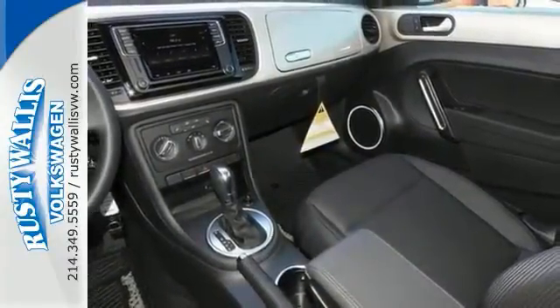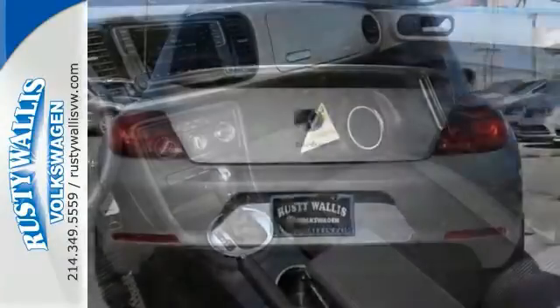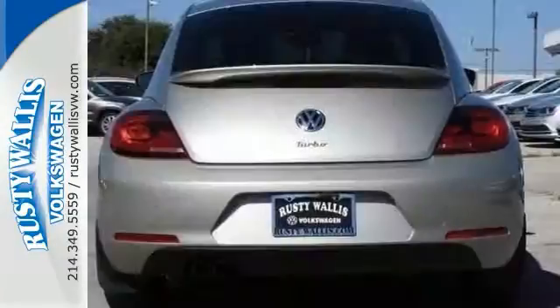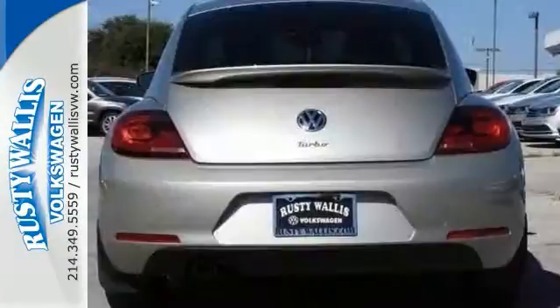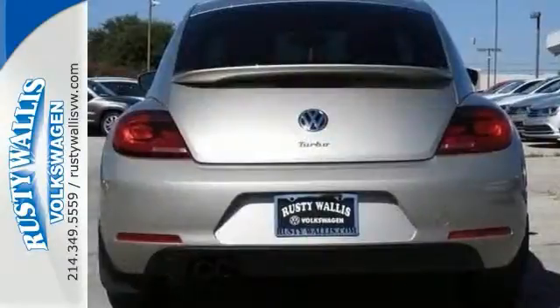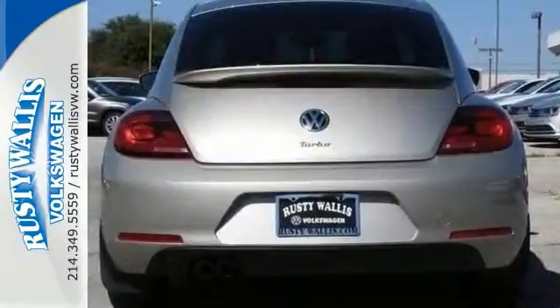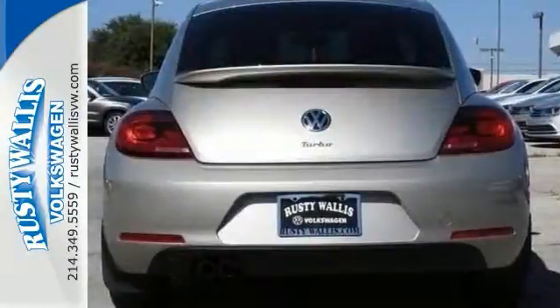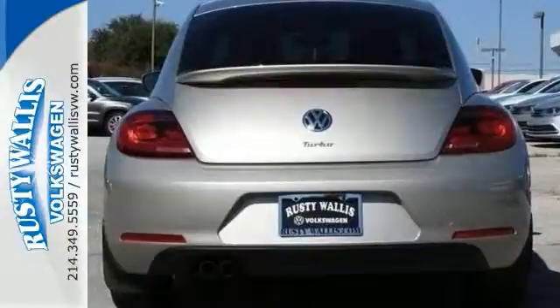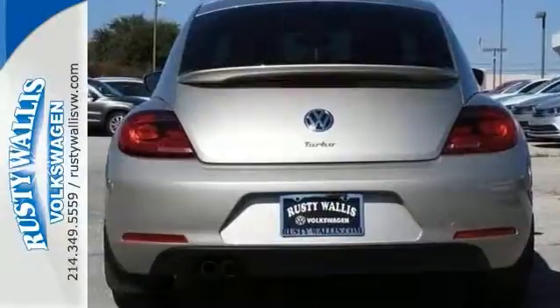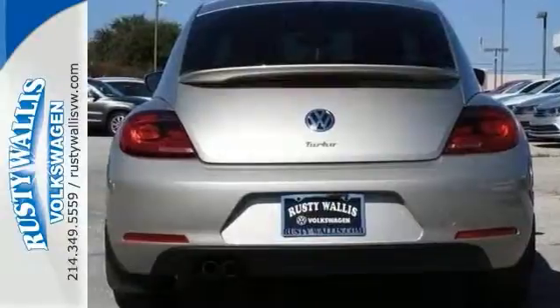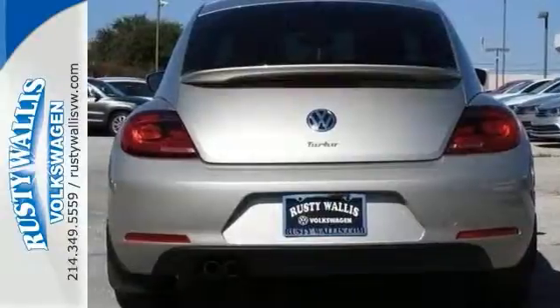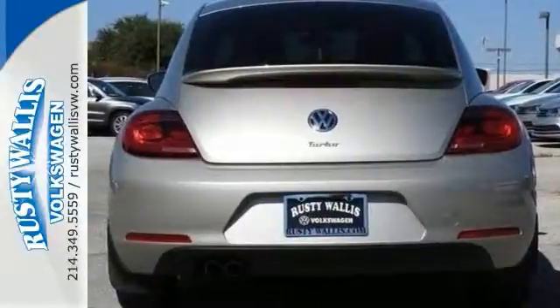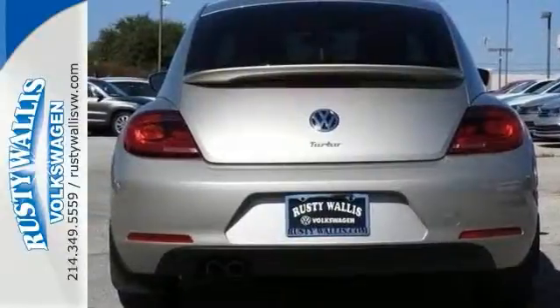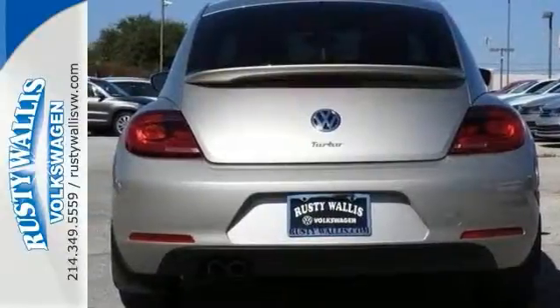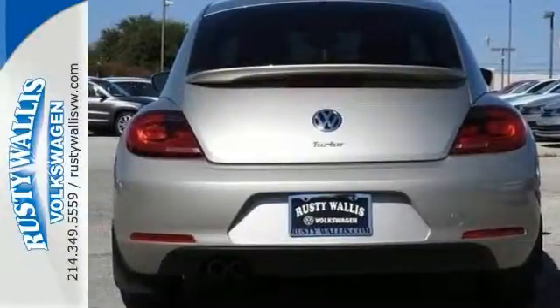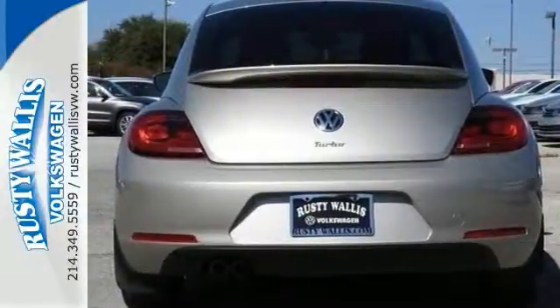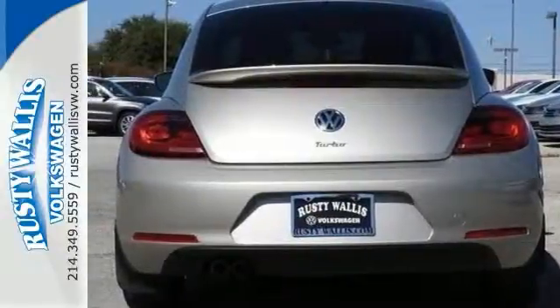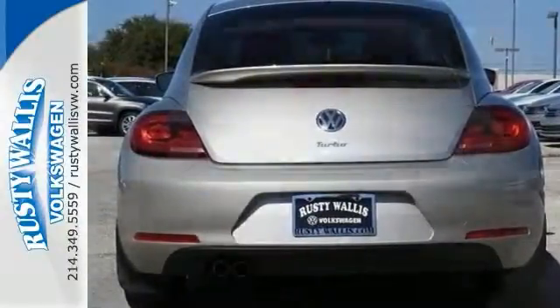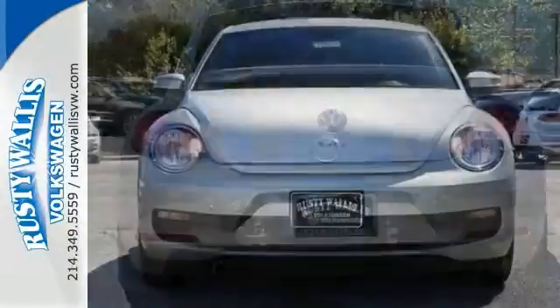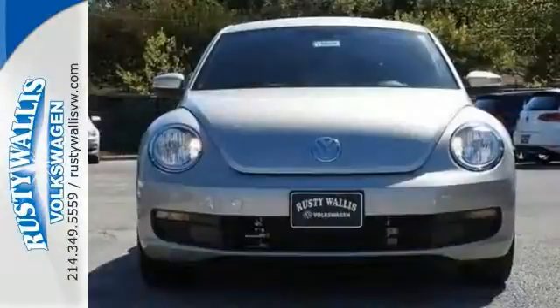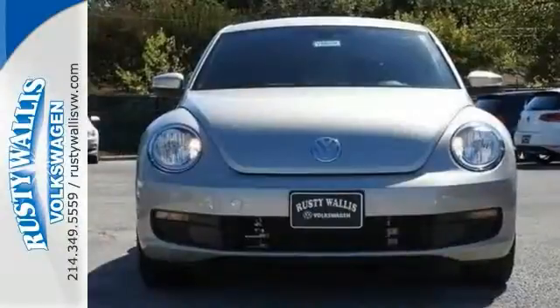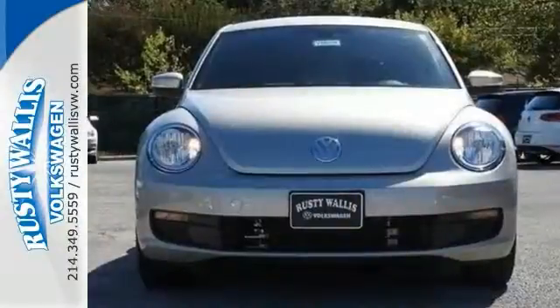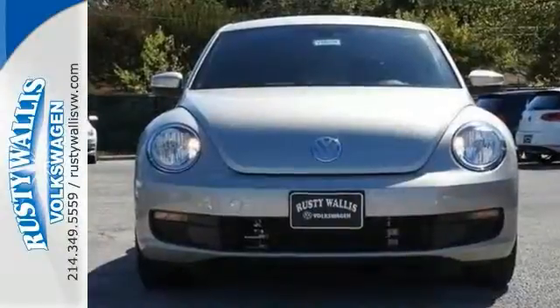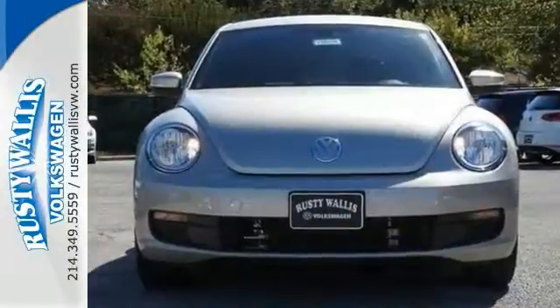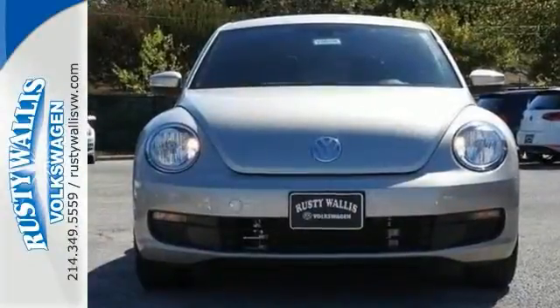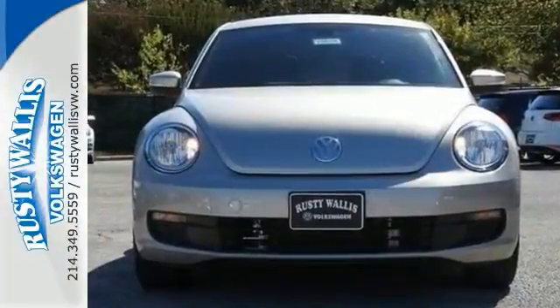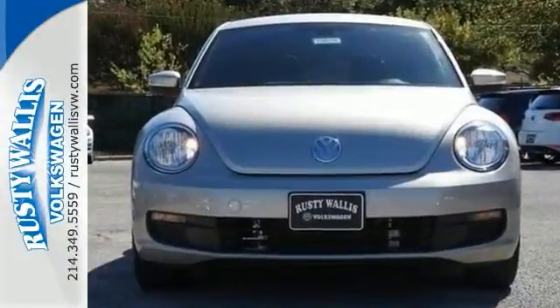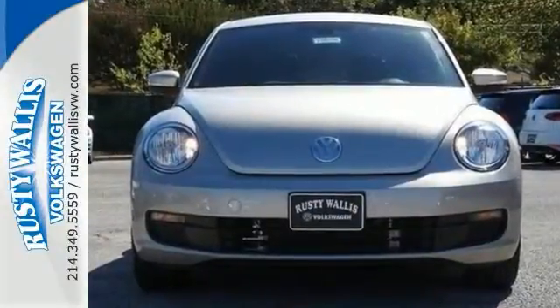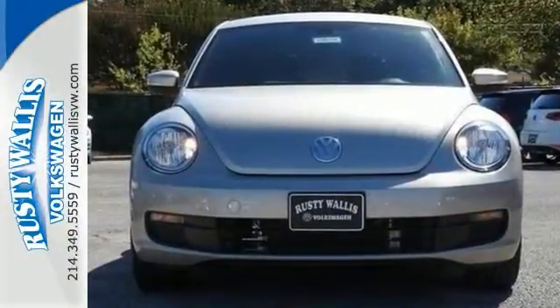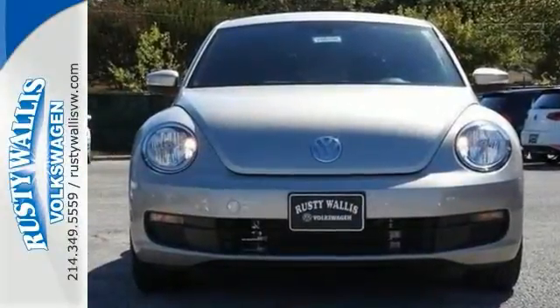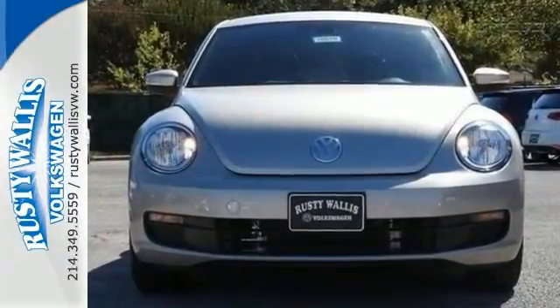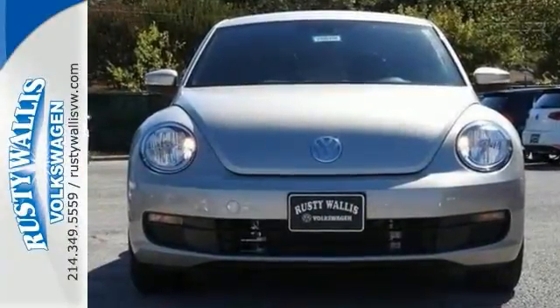The Volkswagen is the perfect car for you to ride around in style. Come take a test drive today.